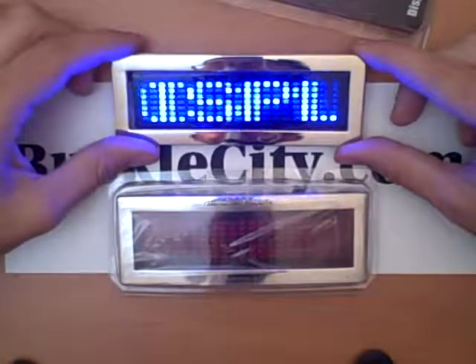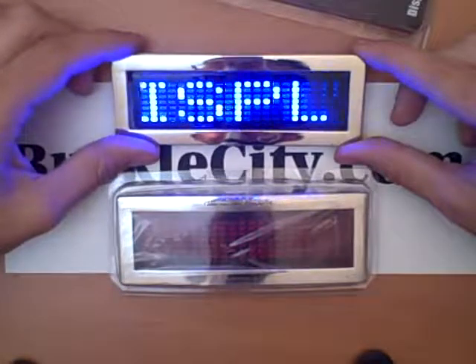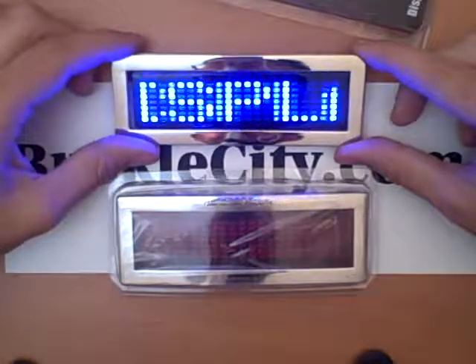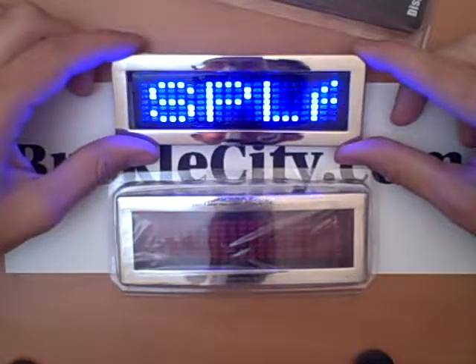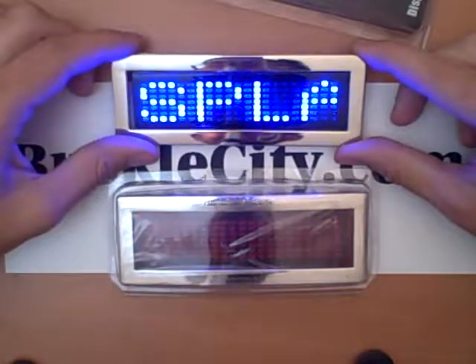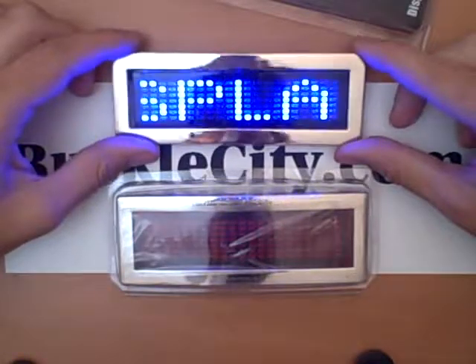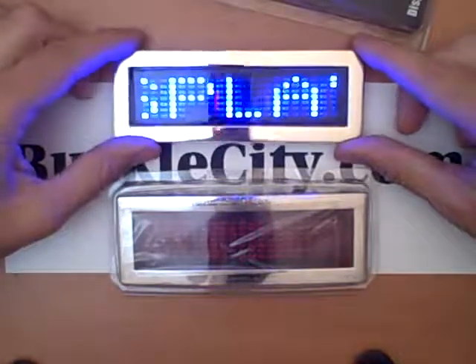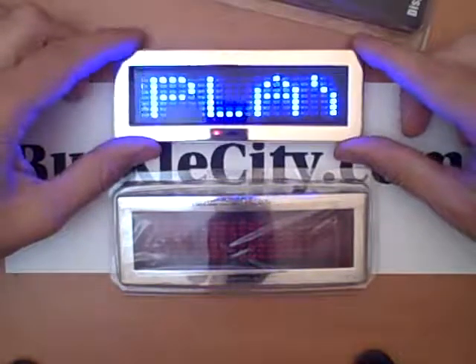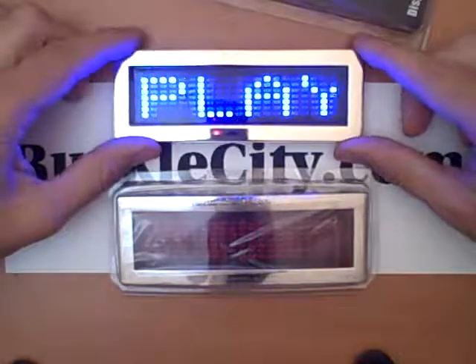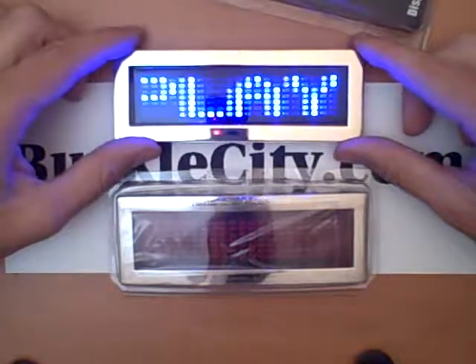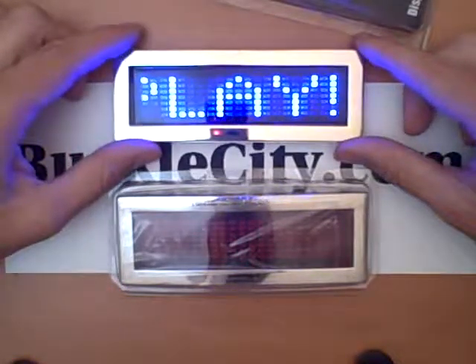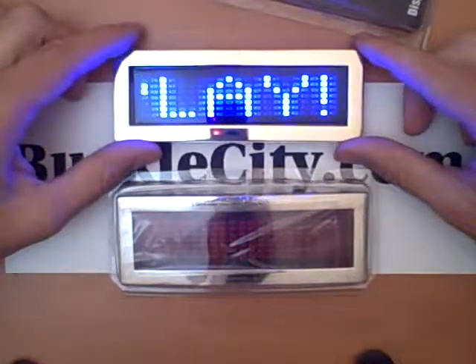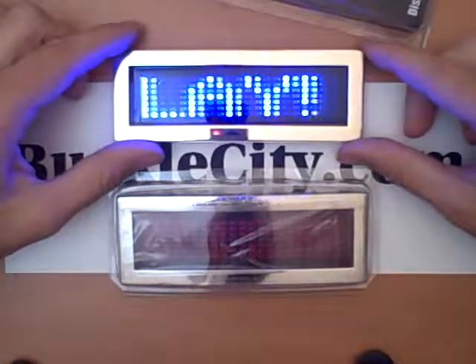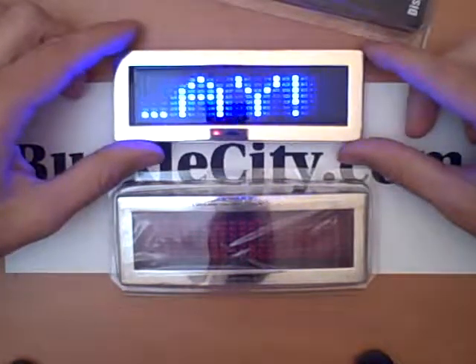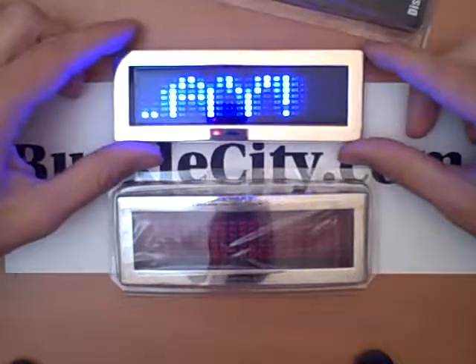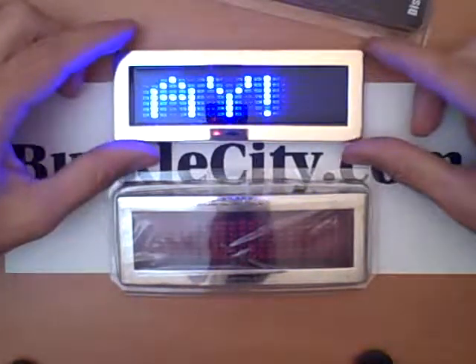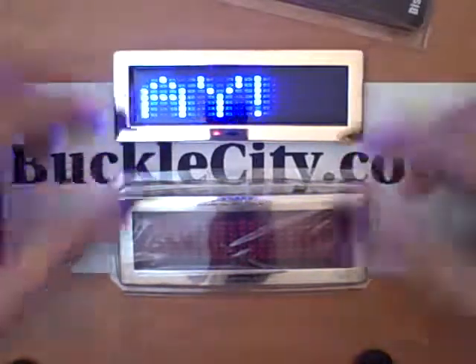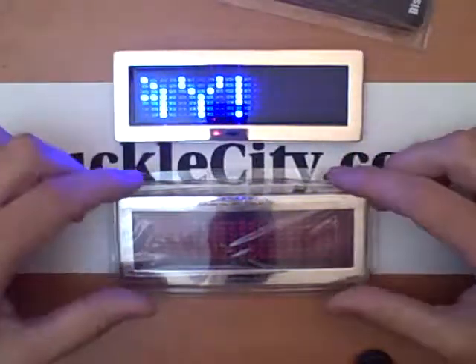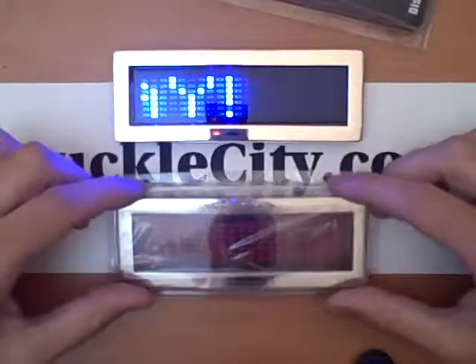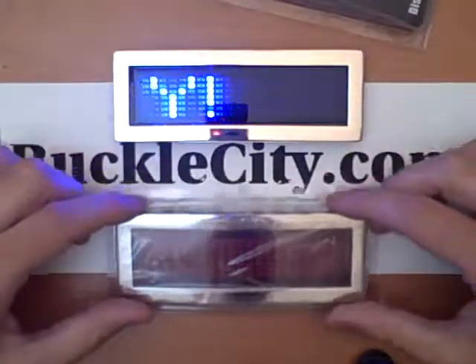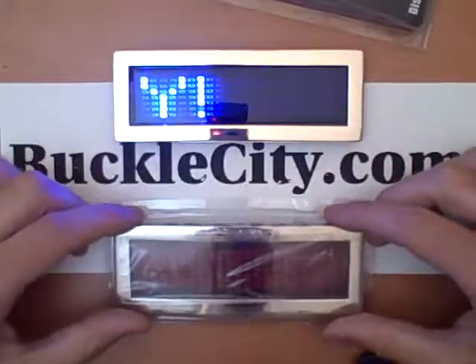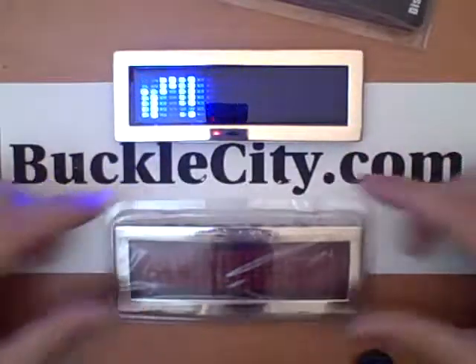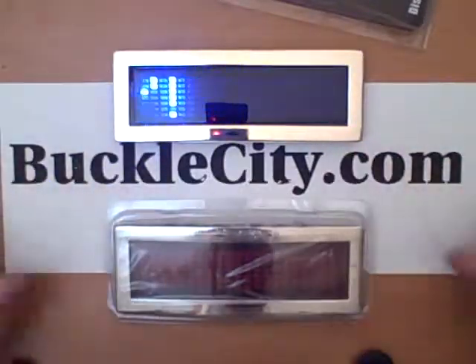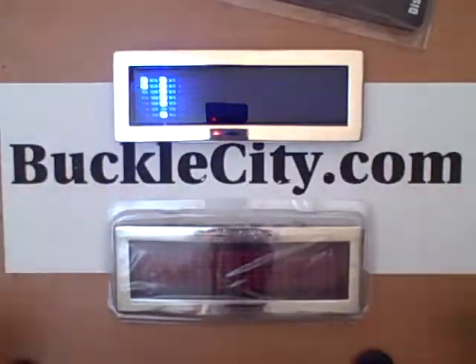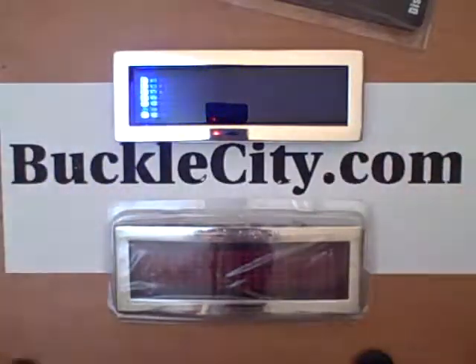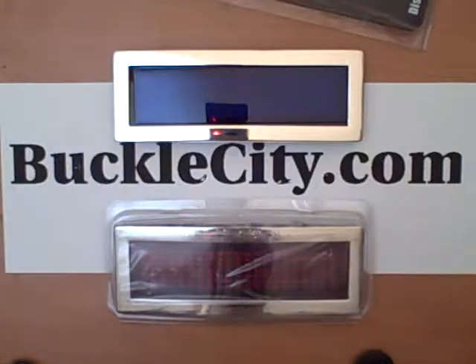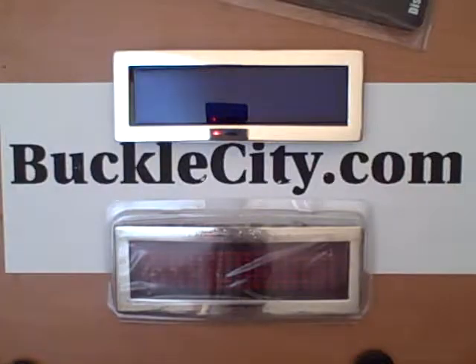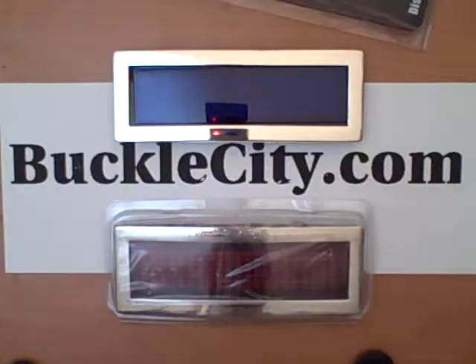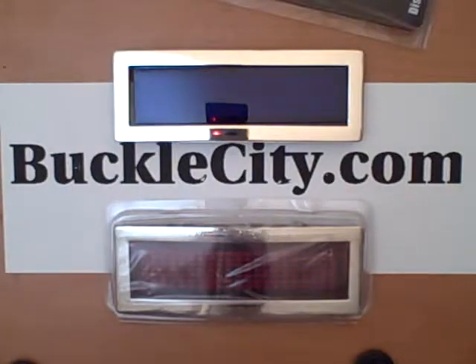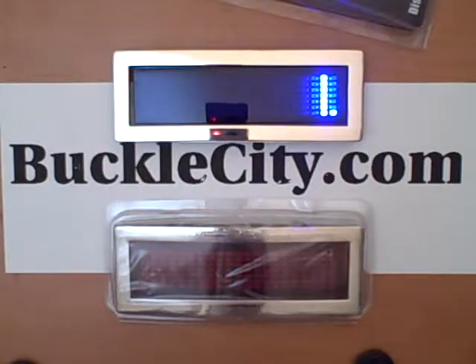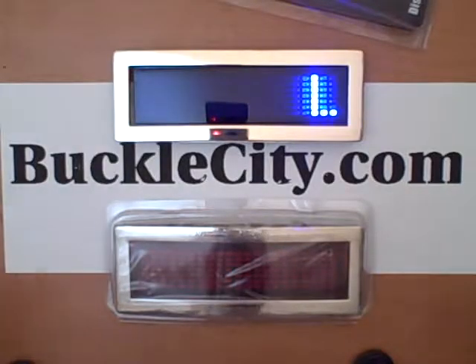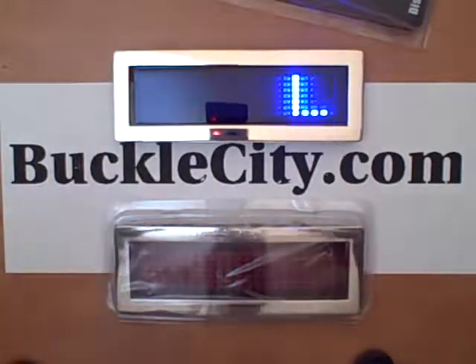So if you like these and want to get one, come check us out. We're at BuckleCity.com, I hope to see you guys soon.